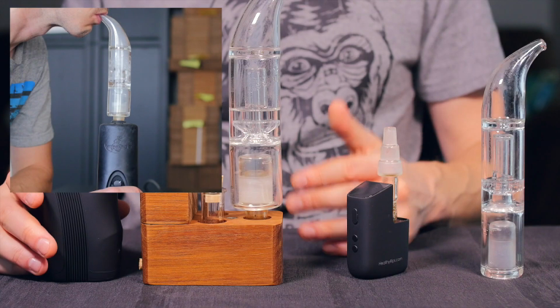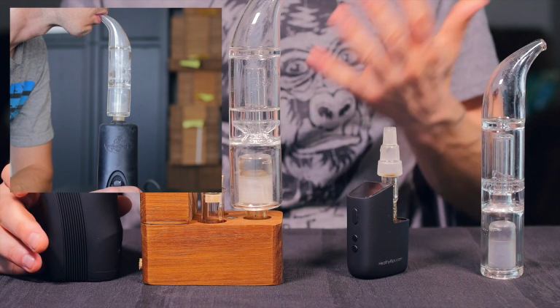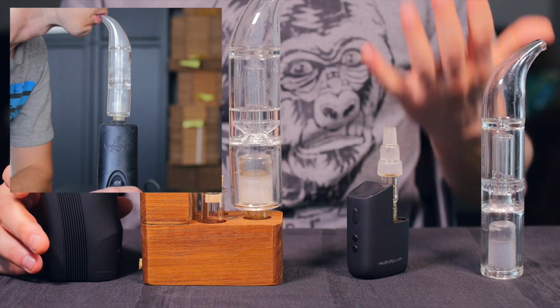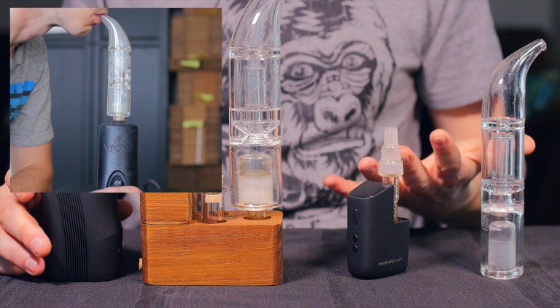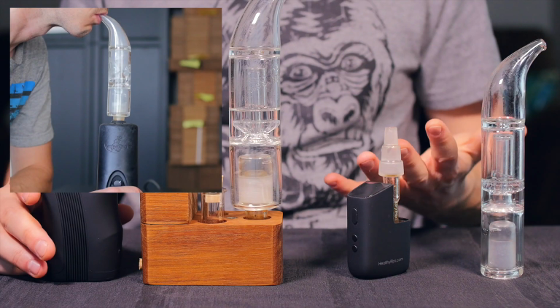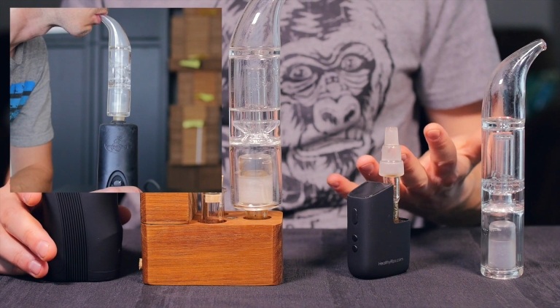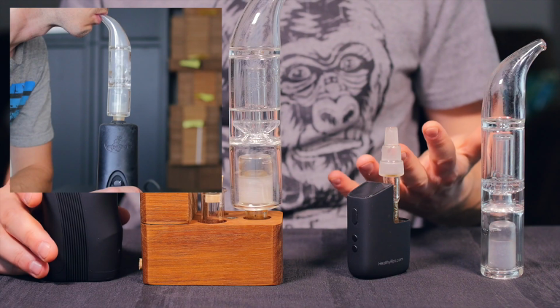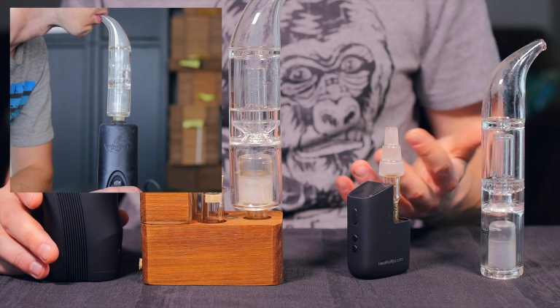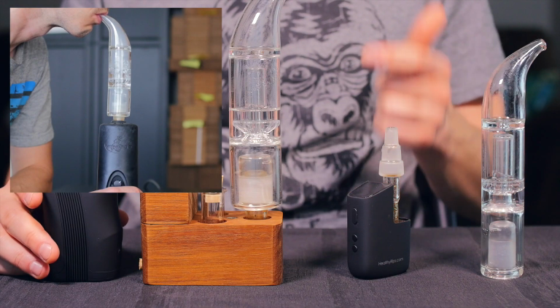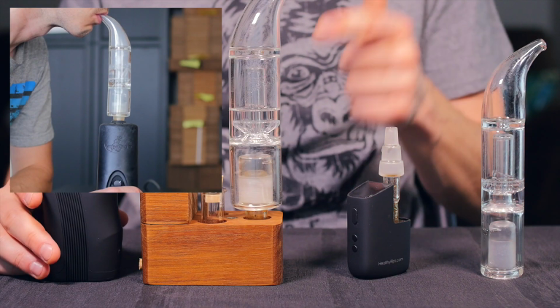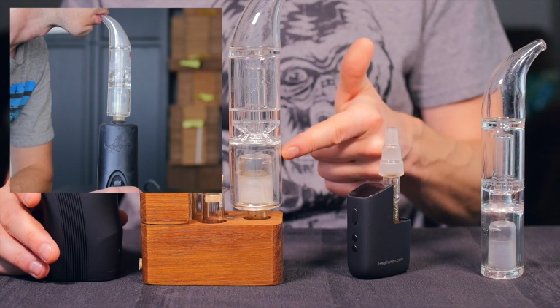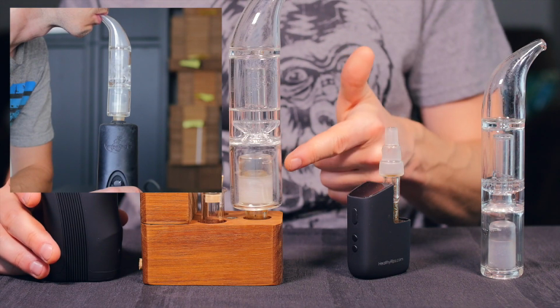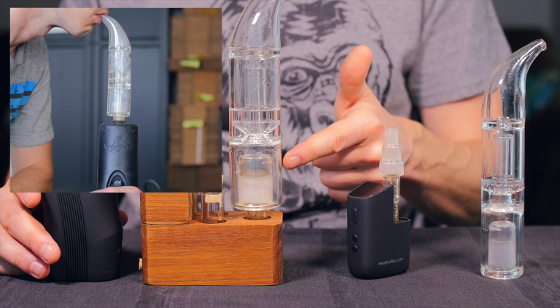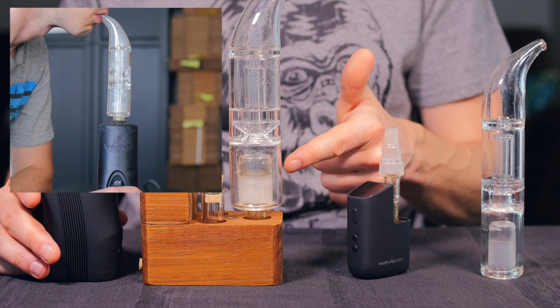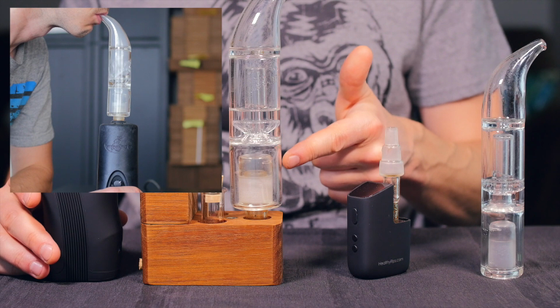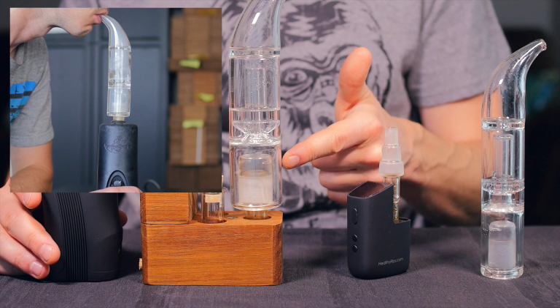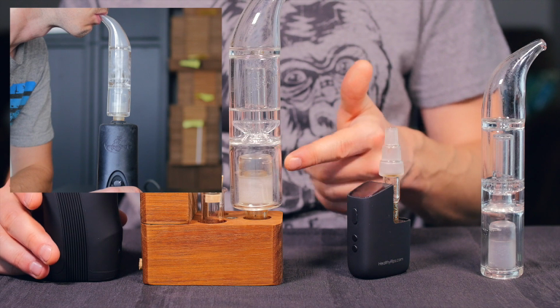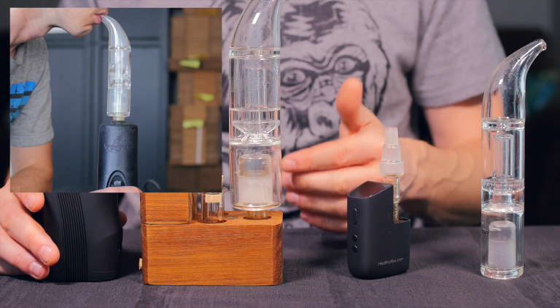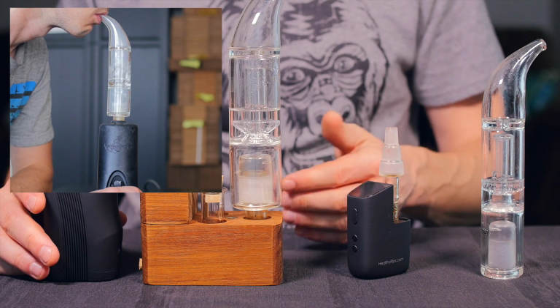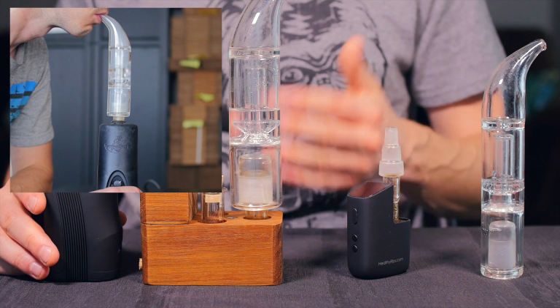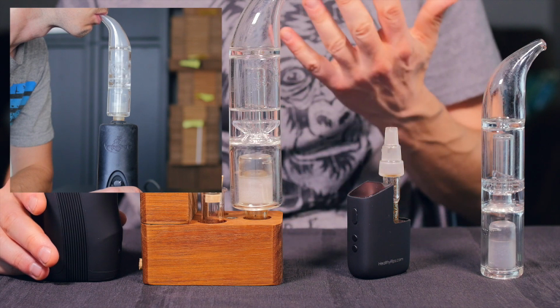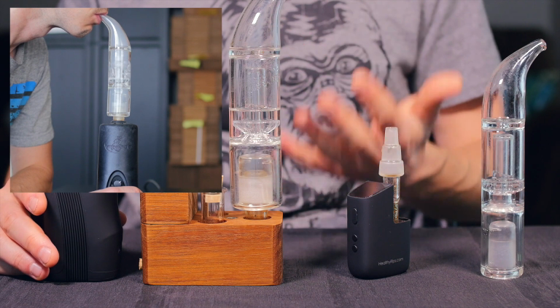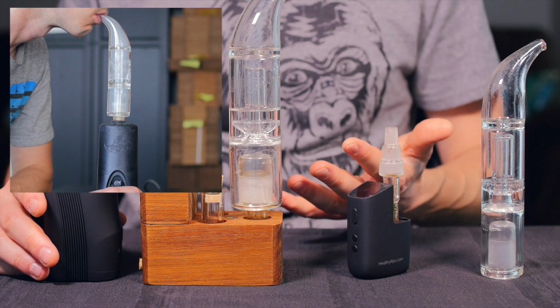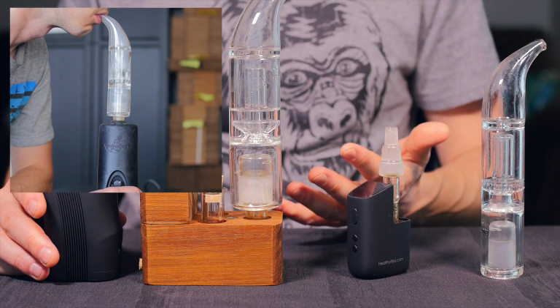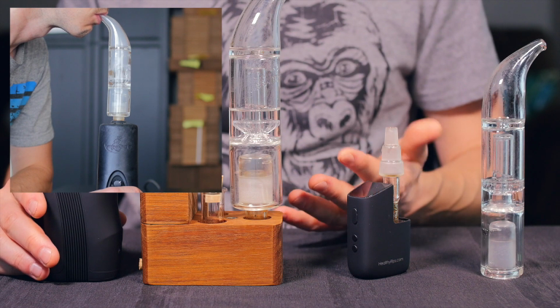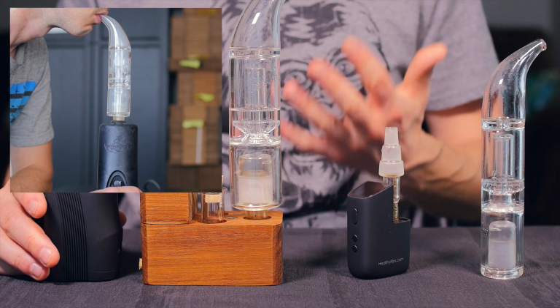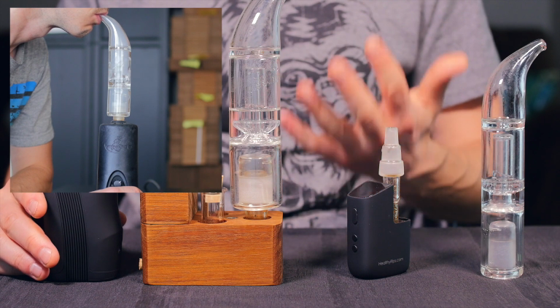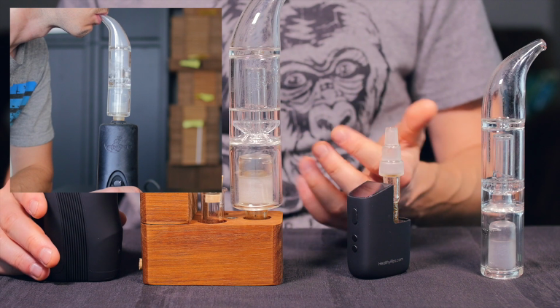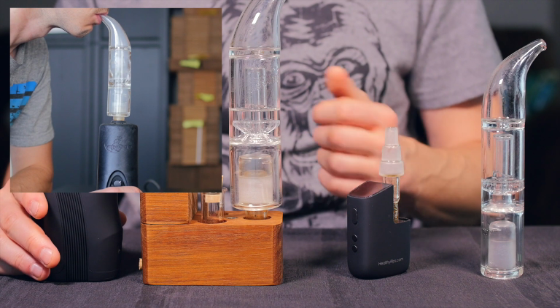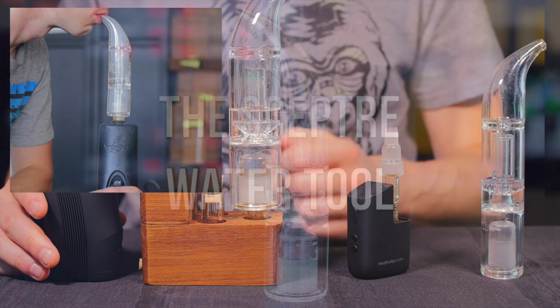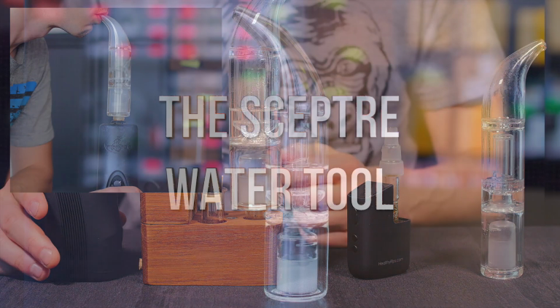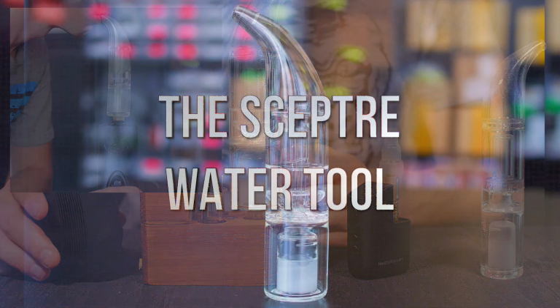So when you use your favorite vaporizer with a water tool like the Scepter, you're going to get much cooler and much smoother vapor.